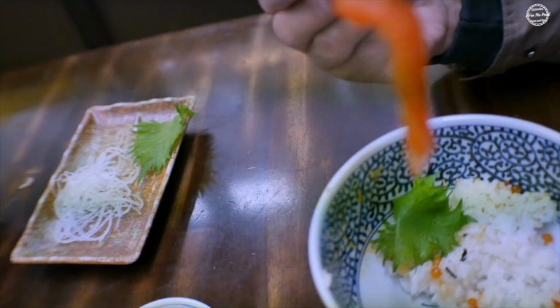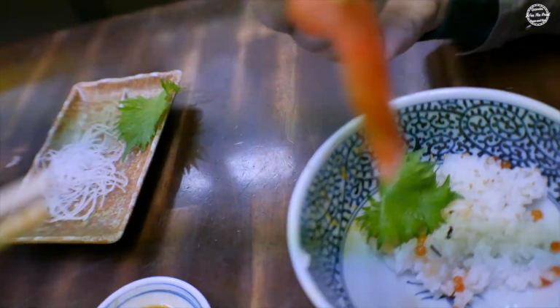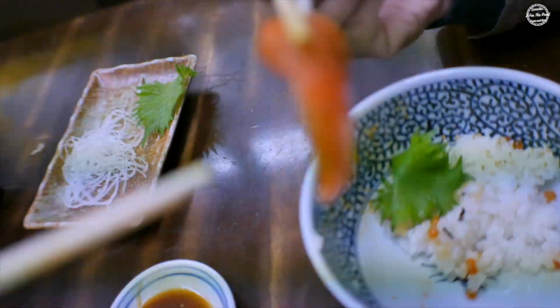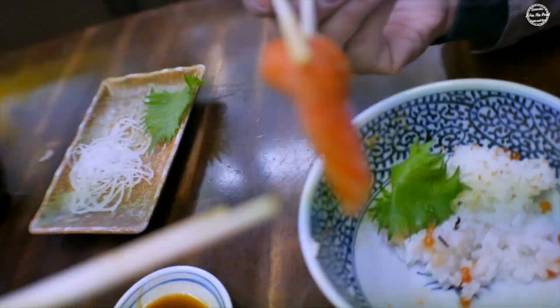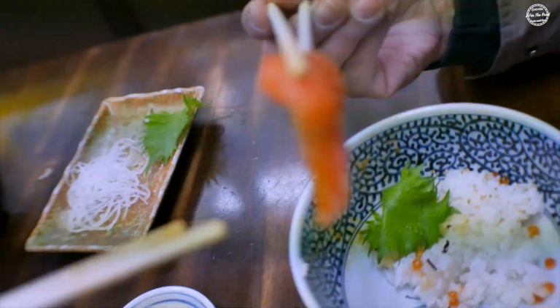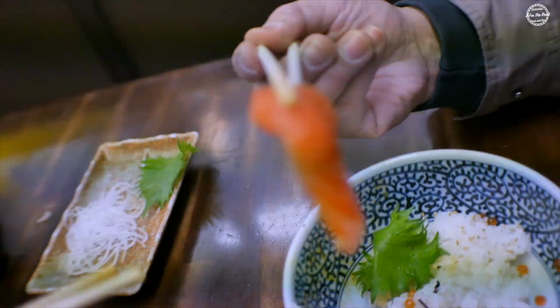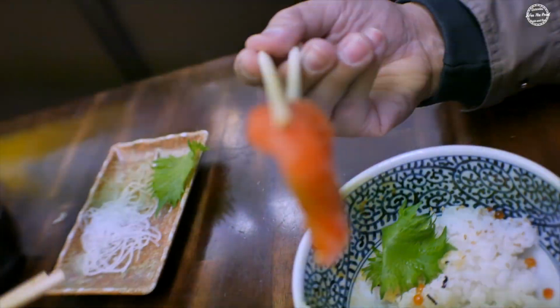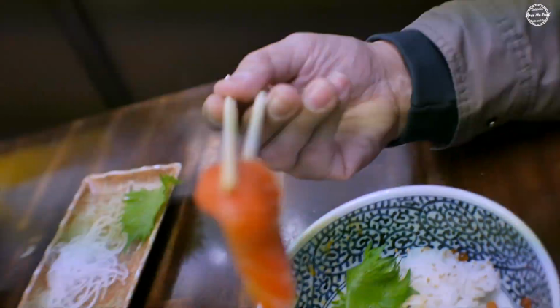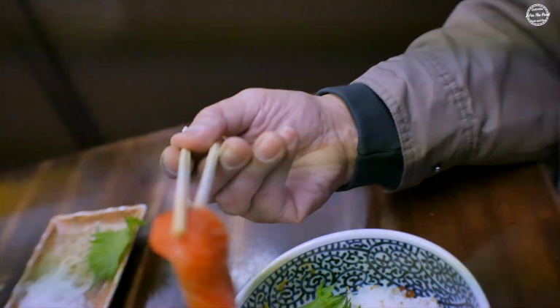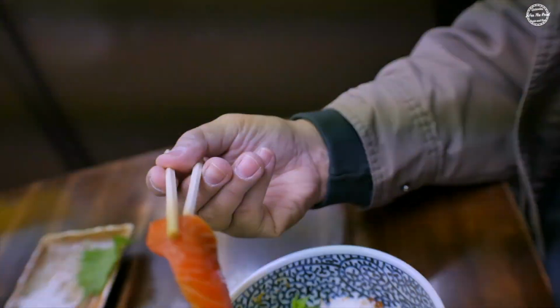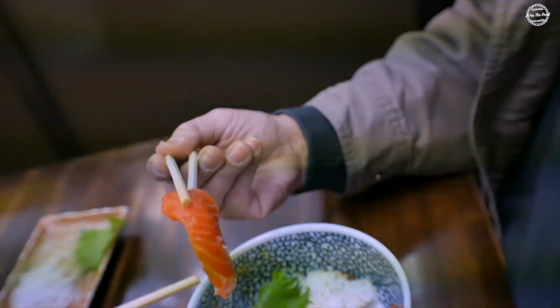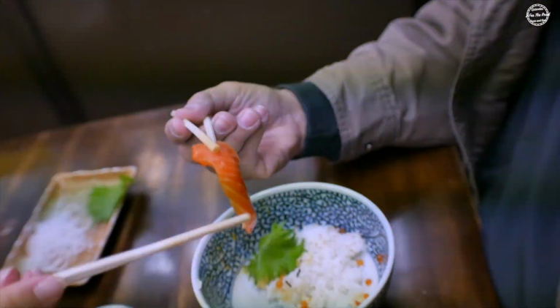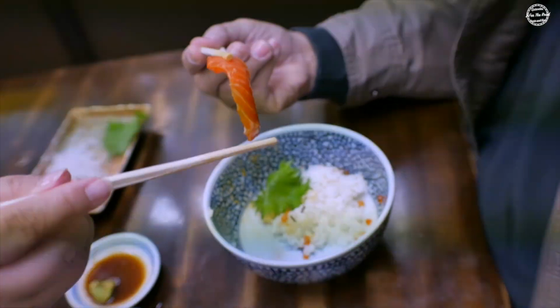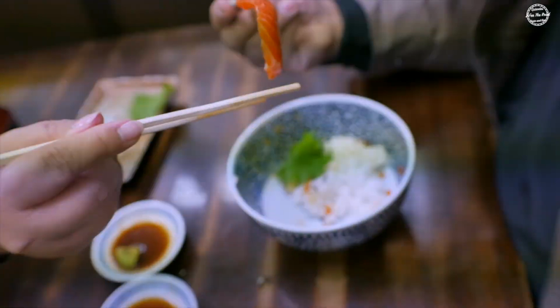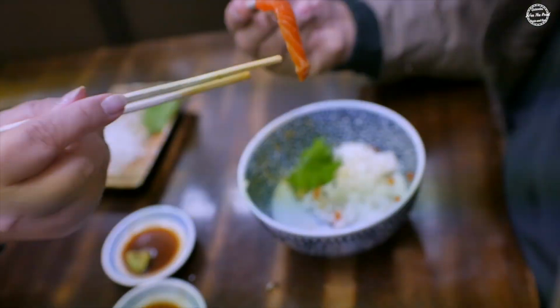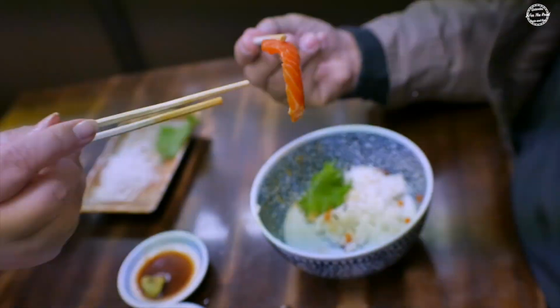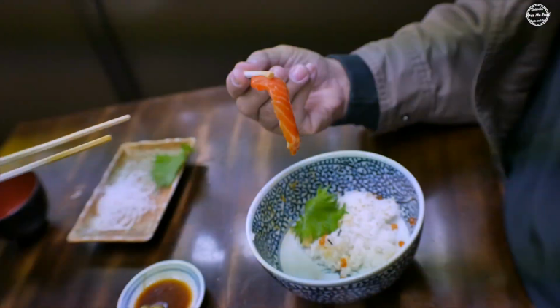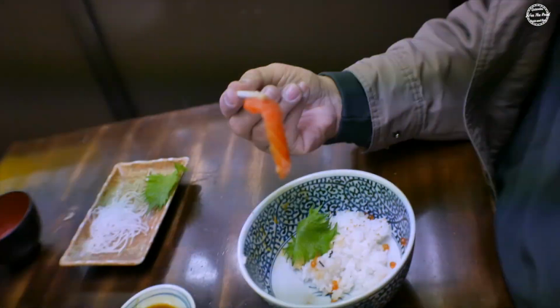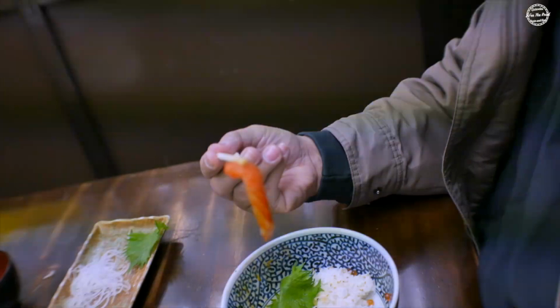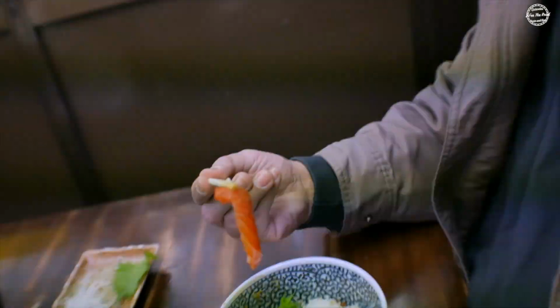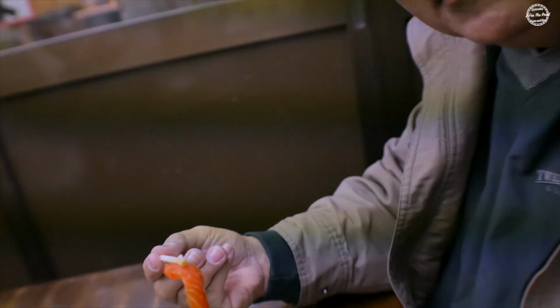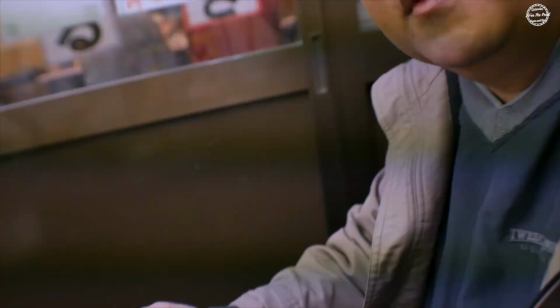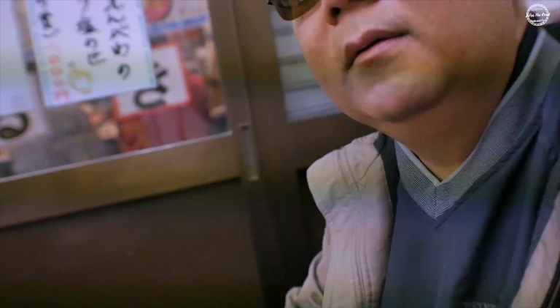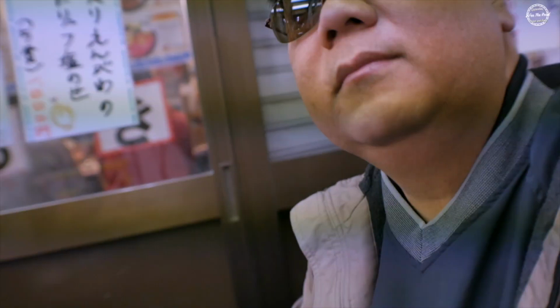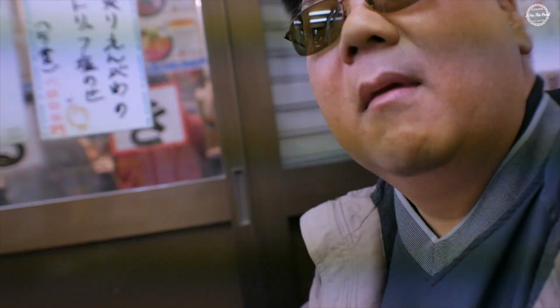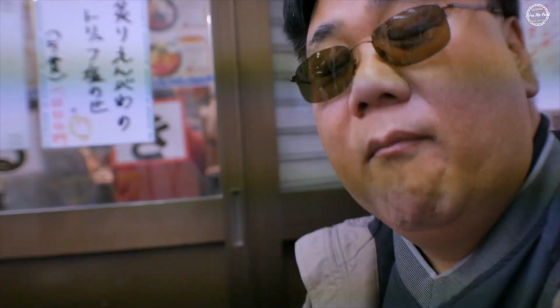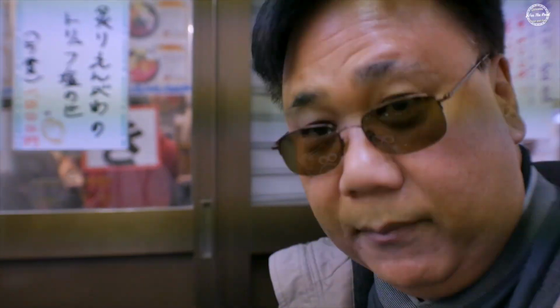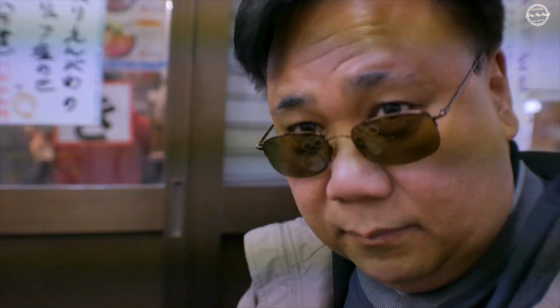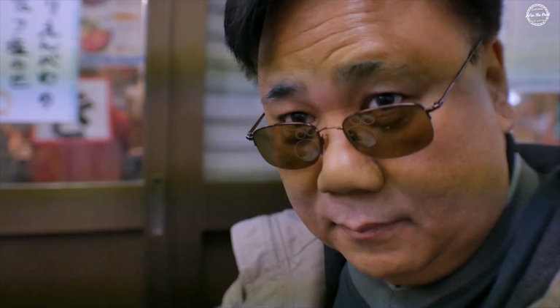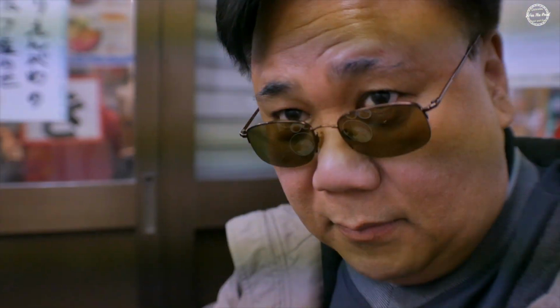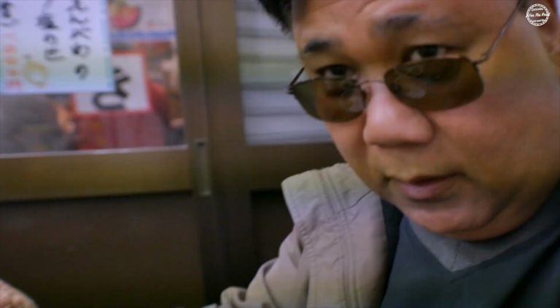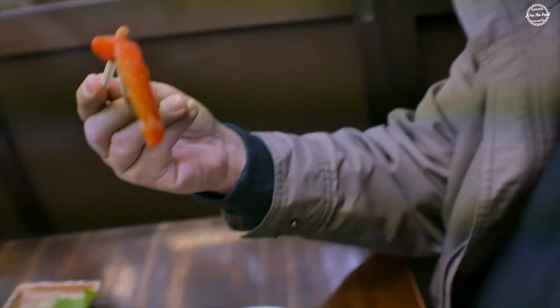The salmon sashimi was great and he fought me for the last piece. It was that good.